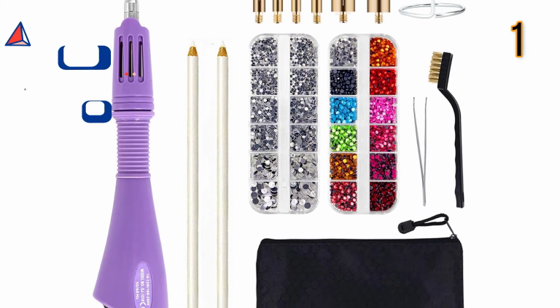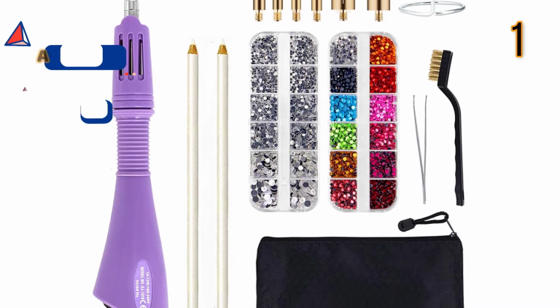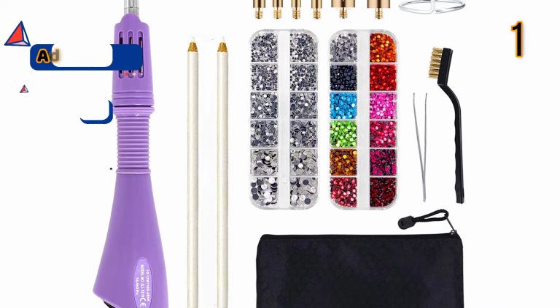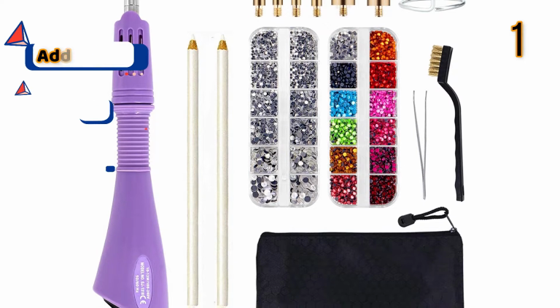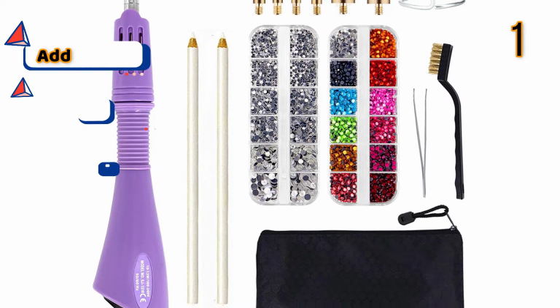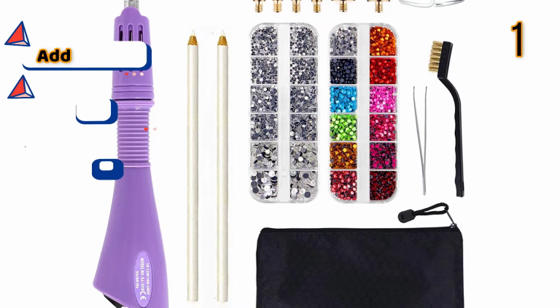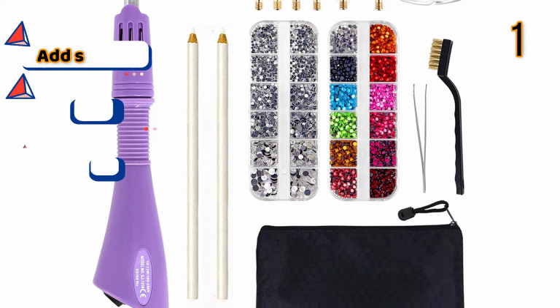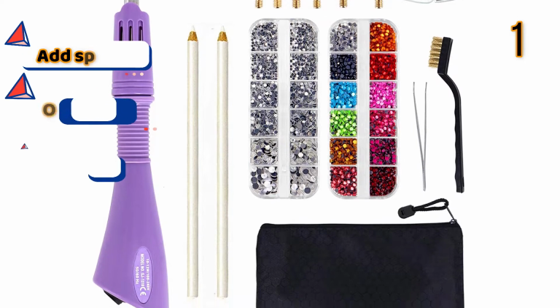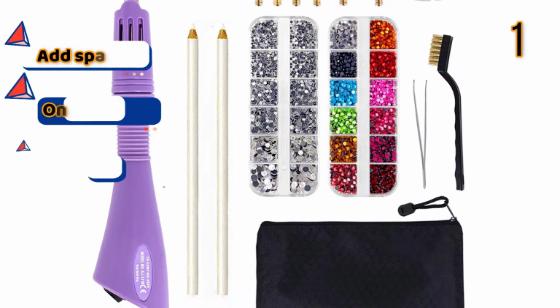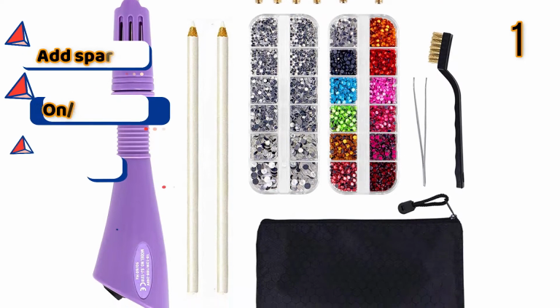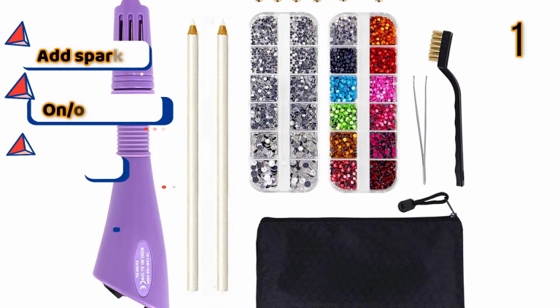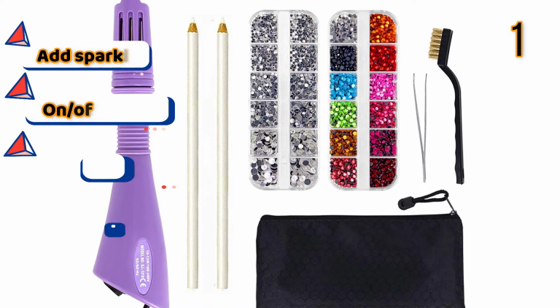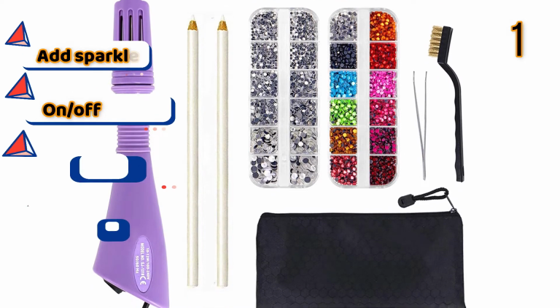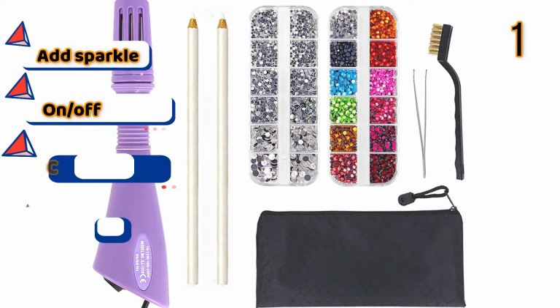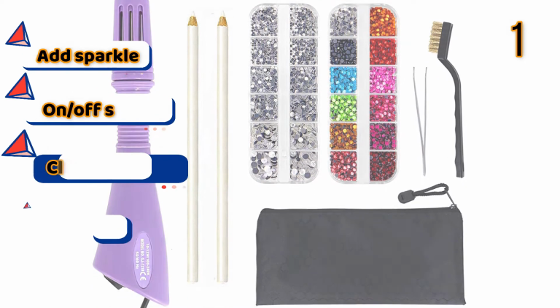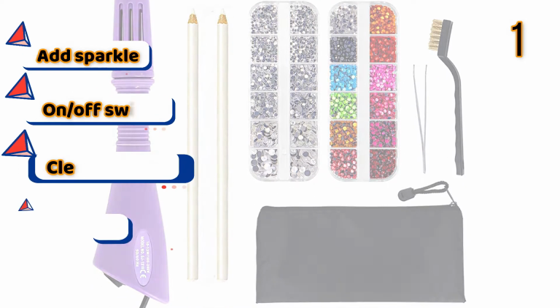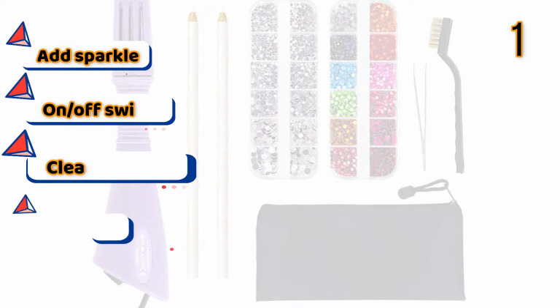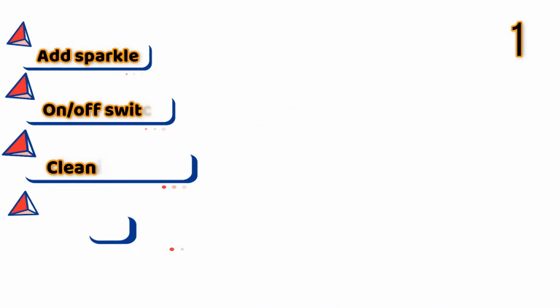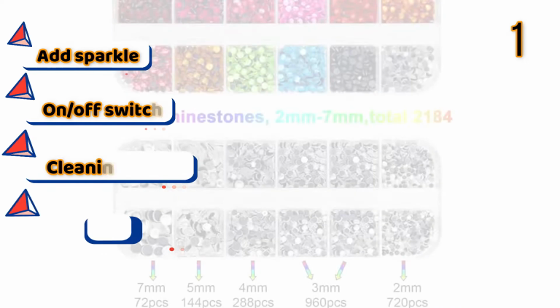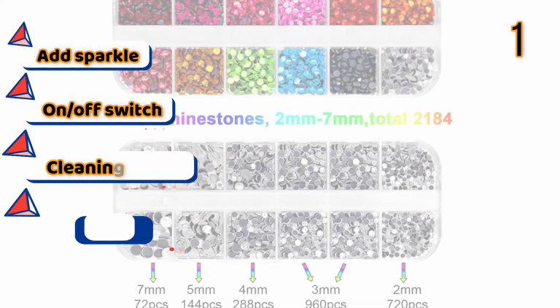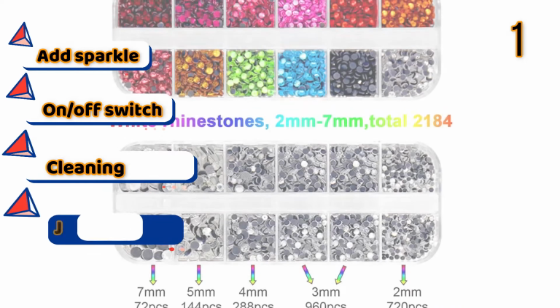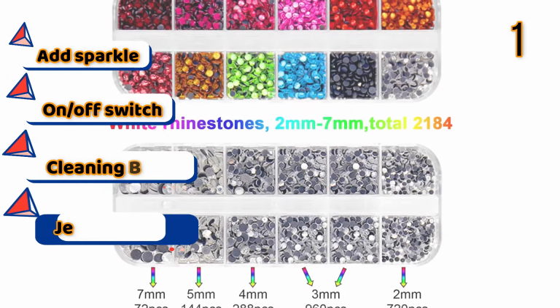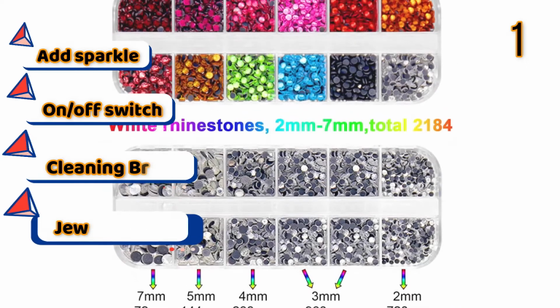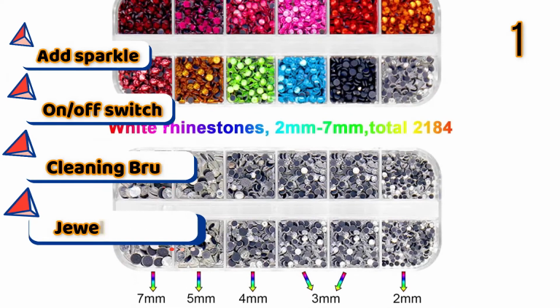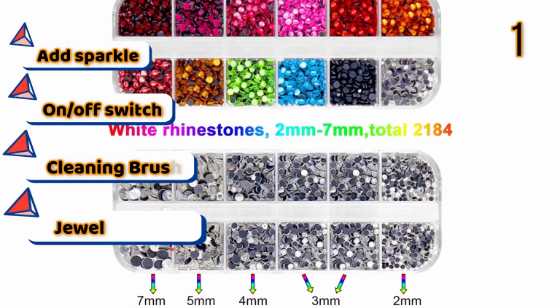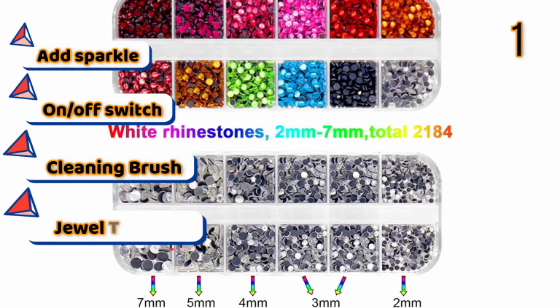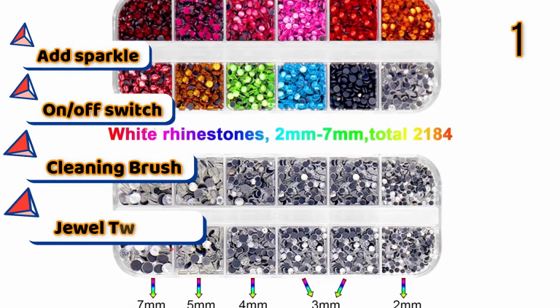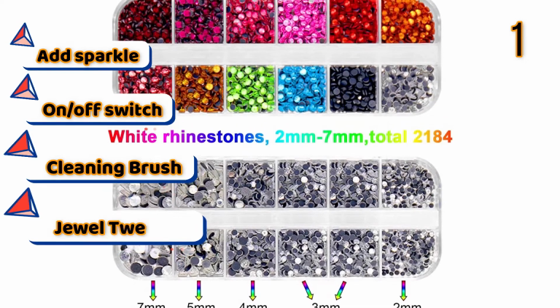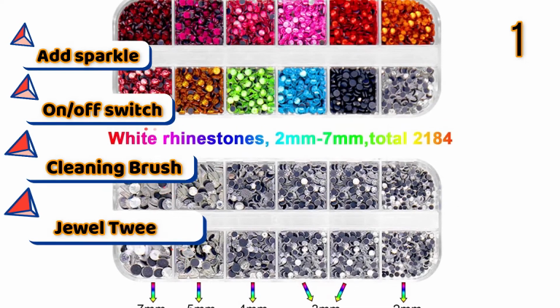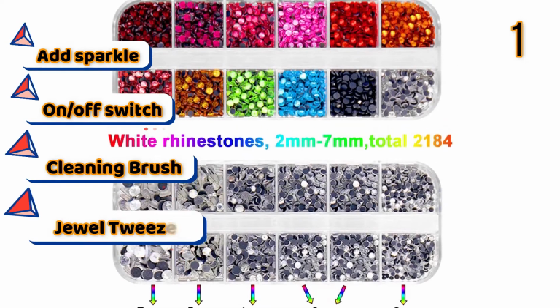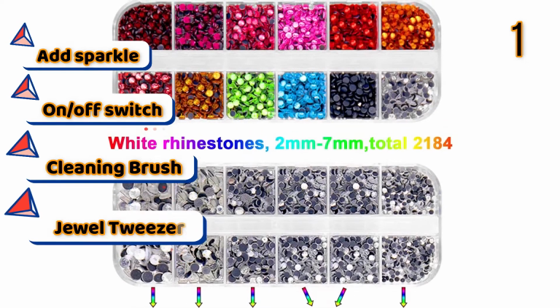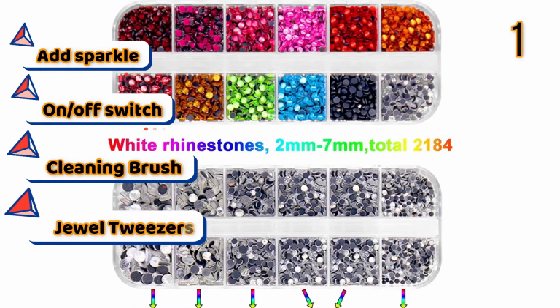Features: Add Sparkle, On-Off Switch, Cleaning Brush, Jewel Tweezers.